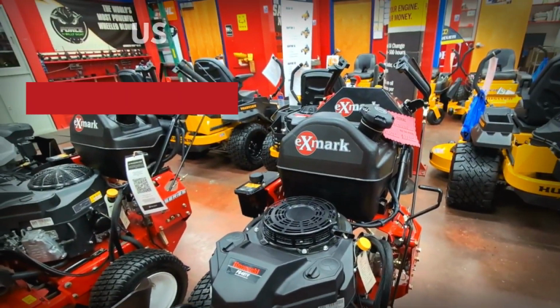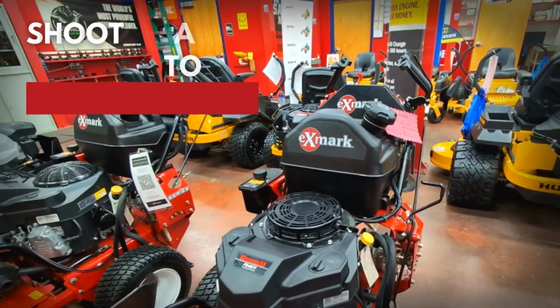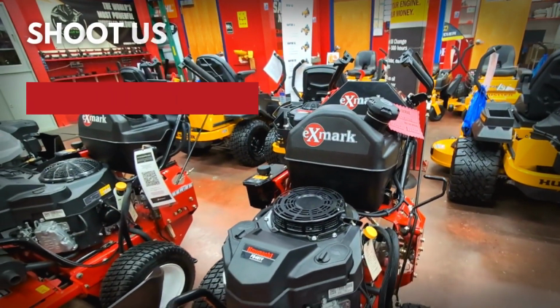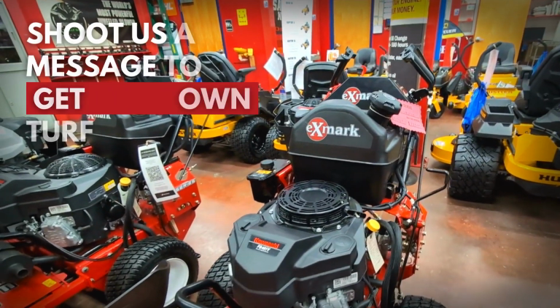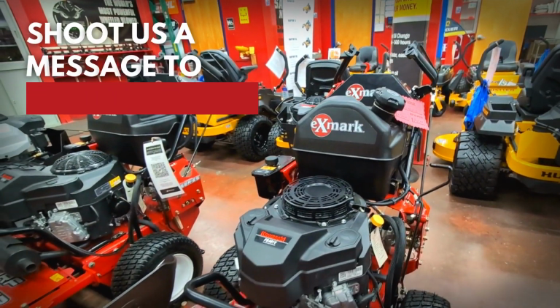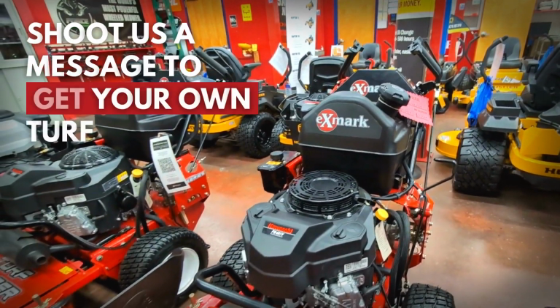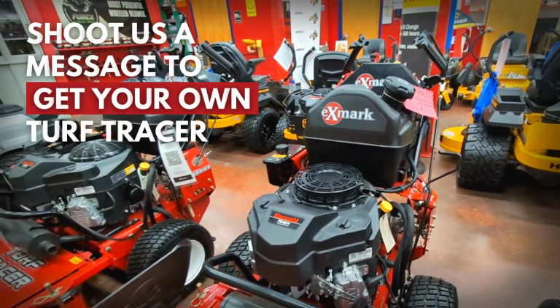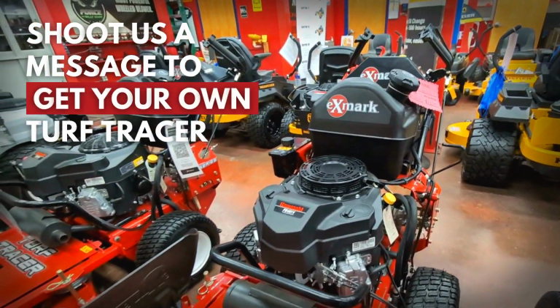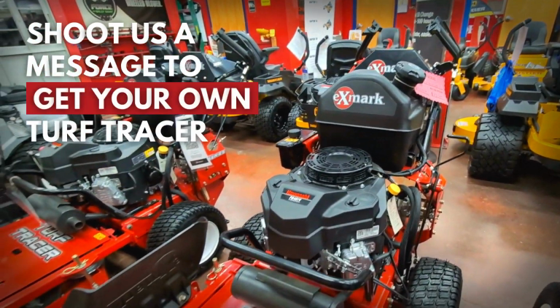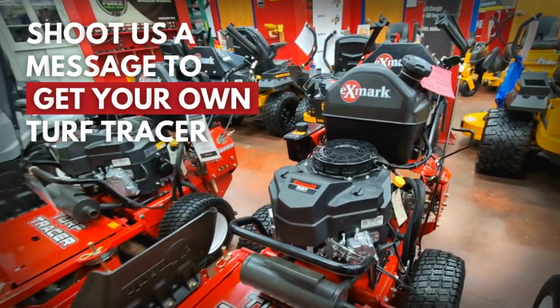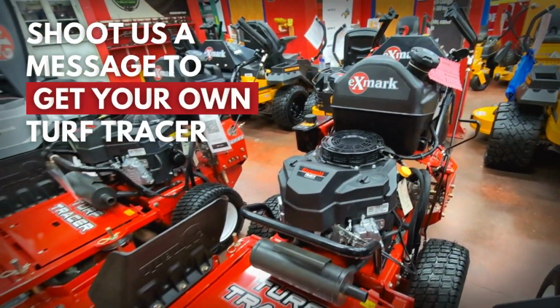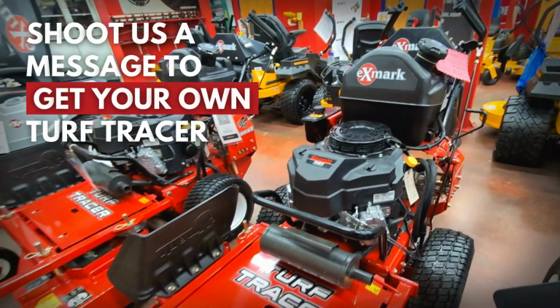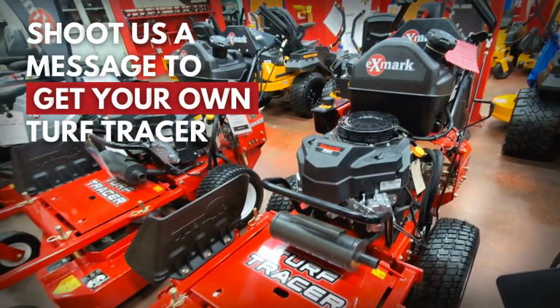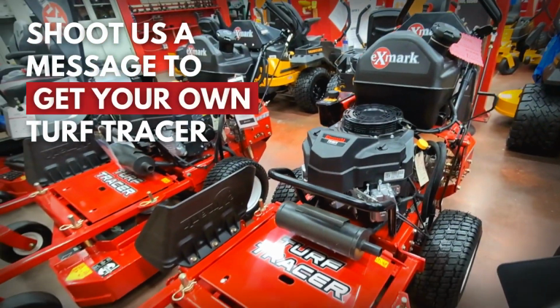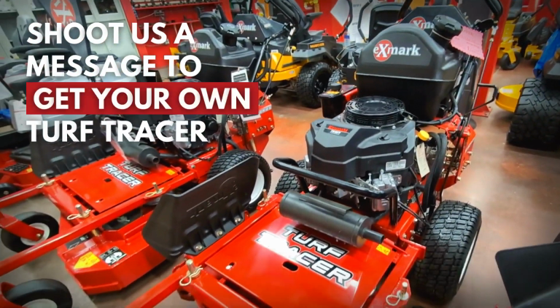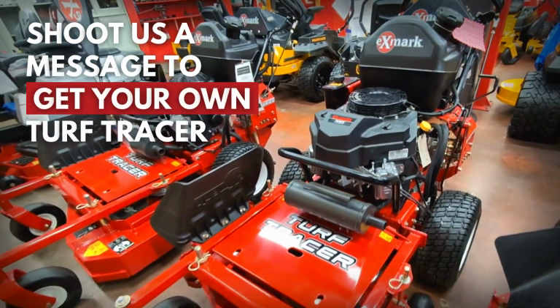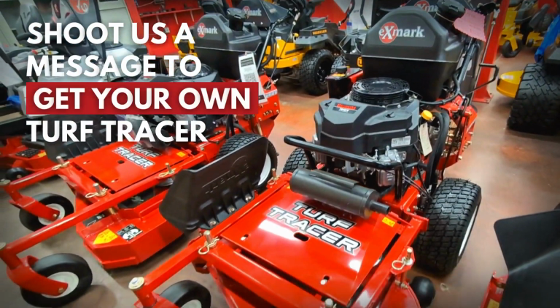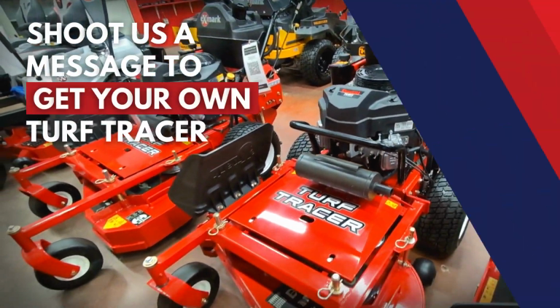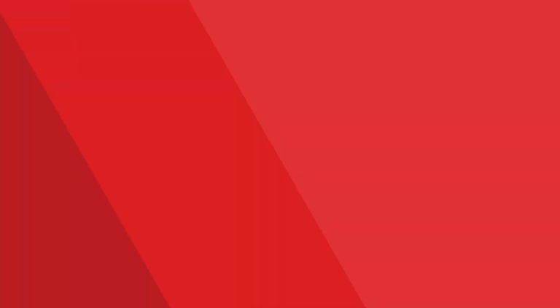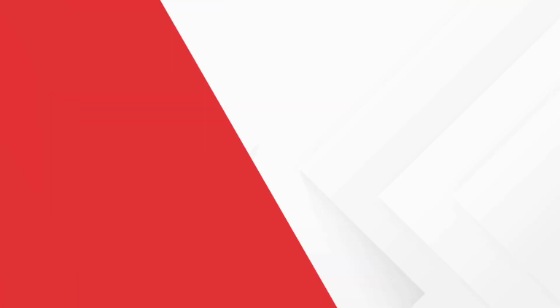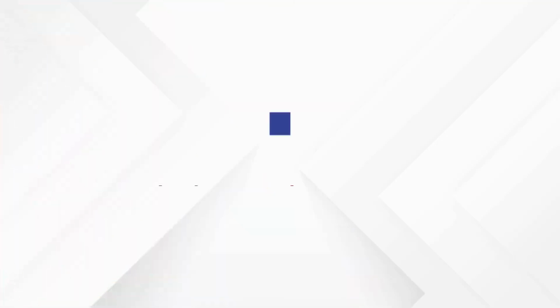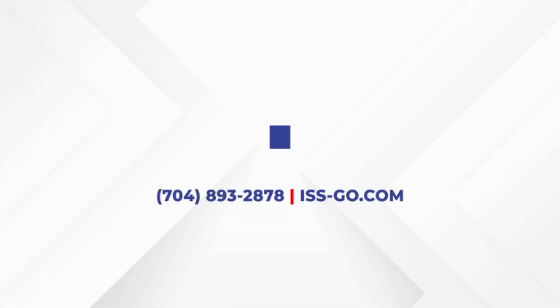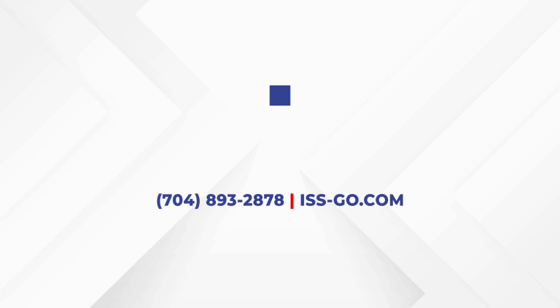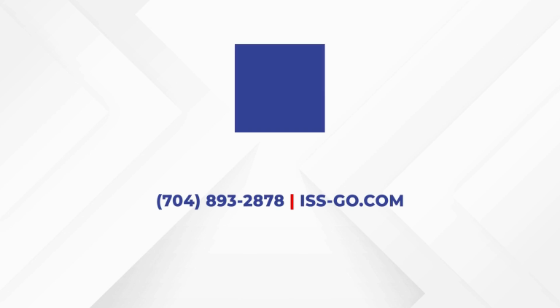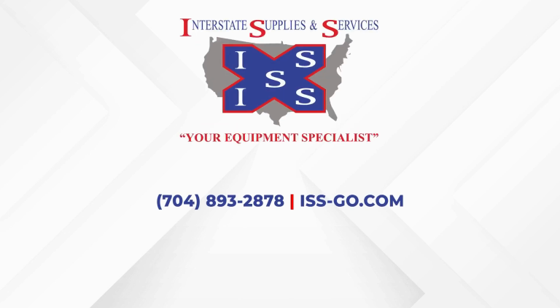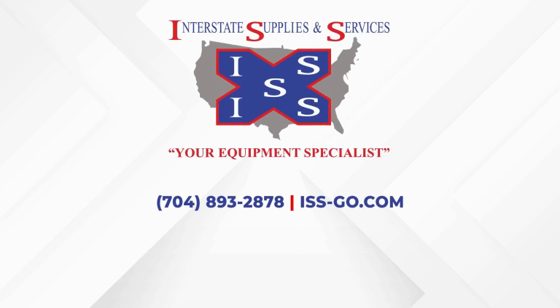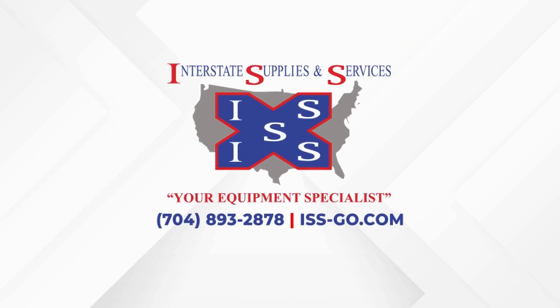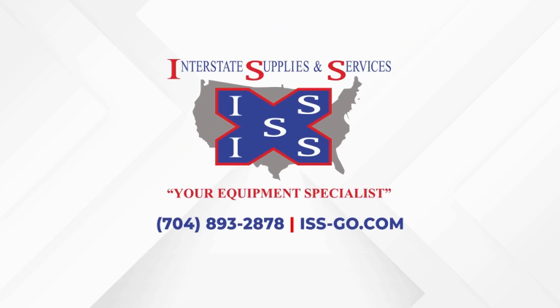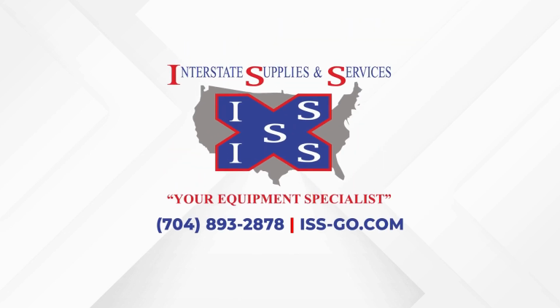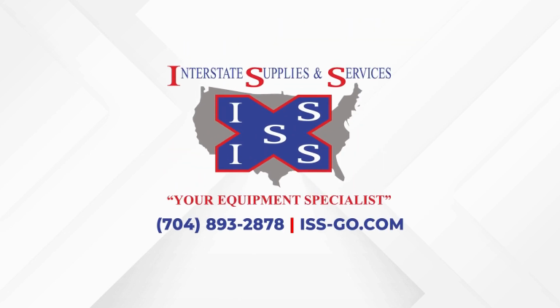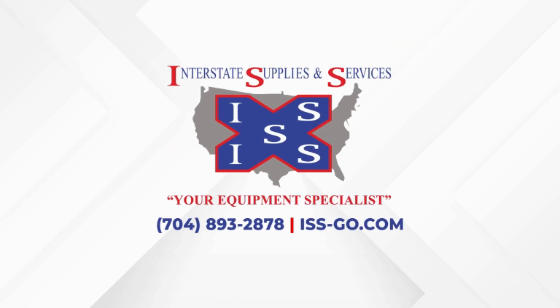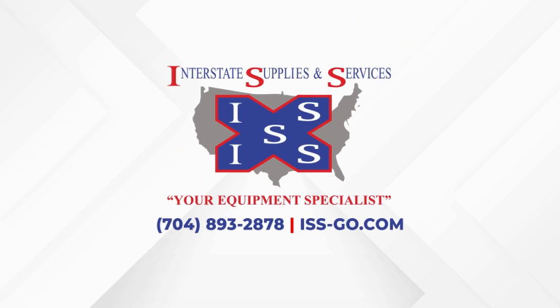Elevate your landscaping game with the X-Mark Turf Trazer S Series. Find them at Interstate Supplies and Services.